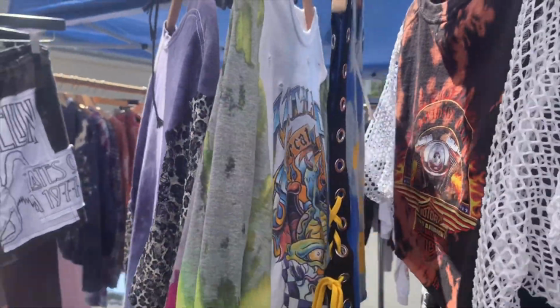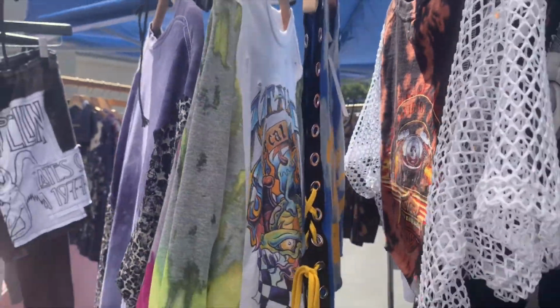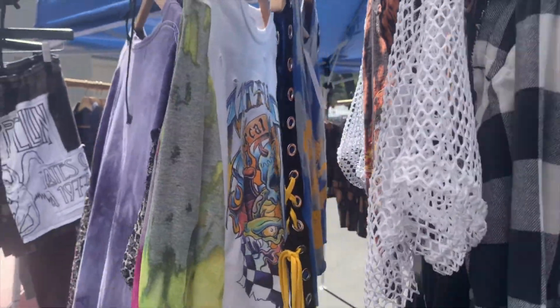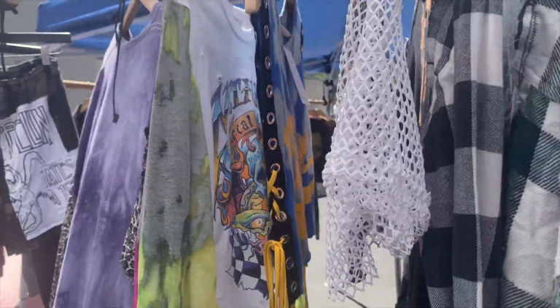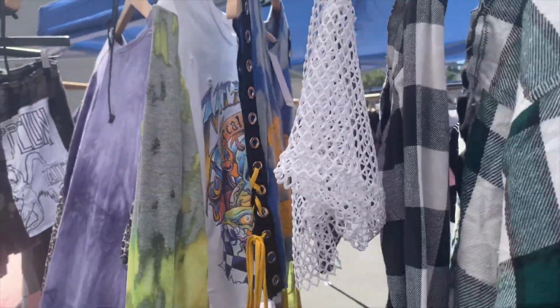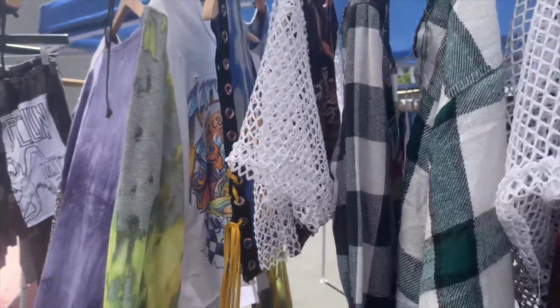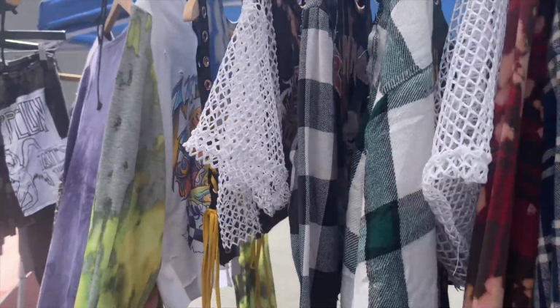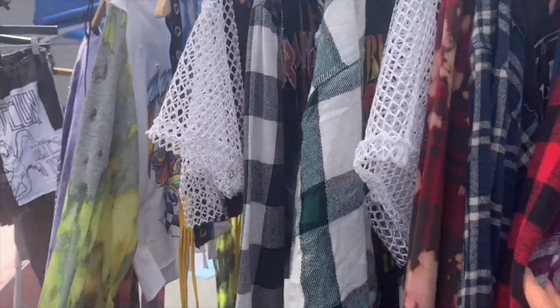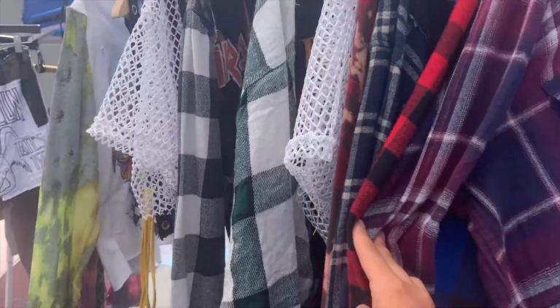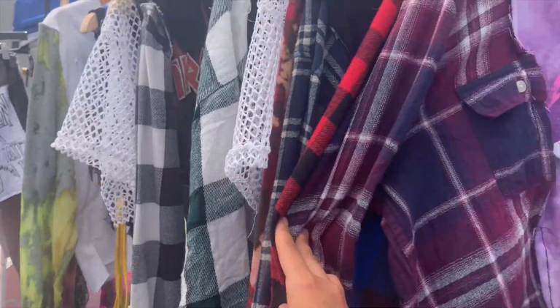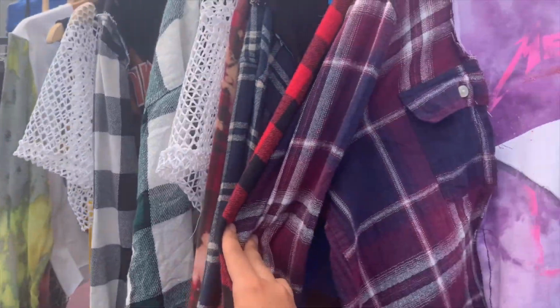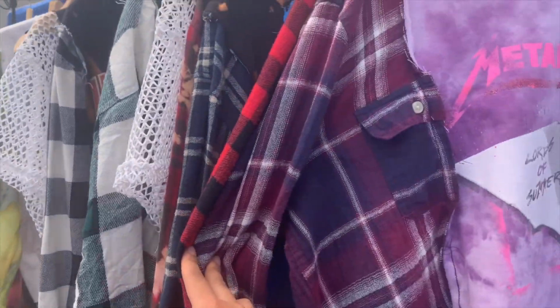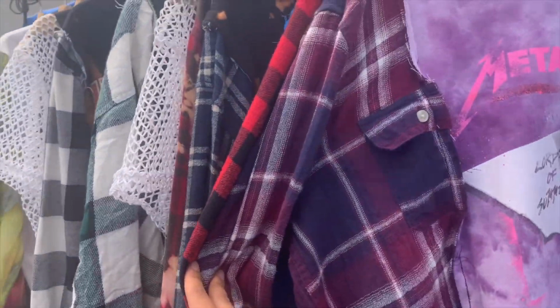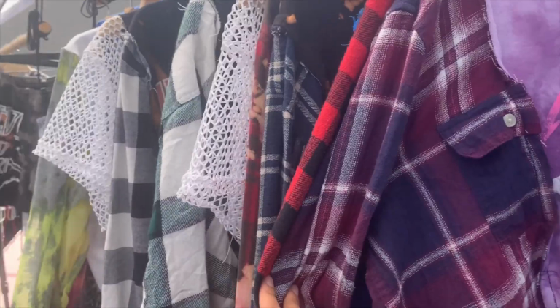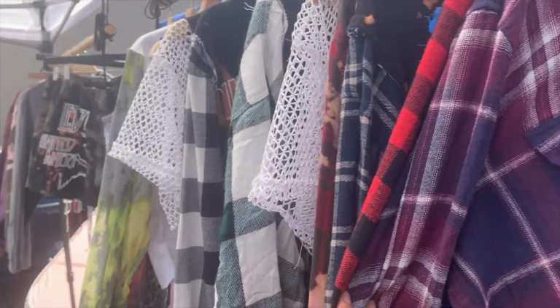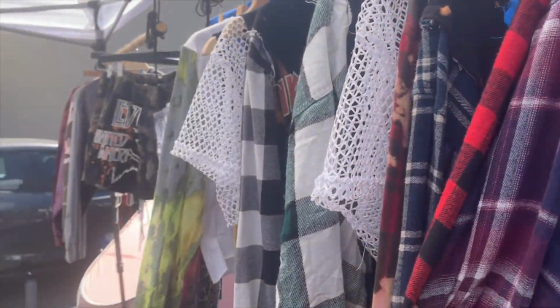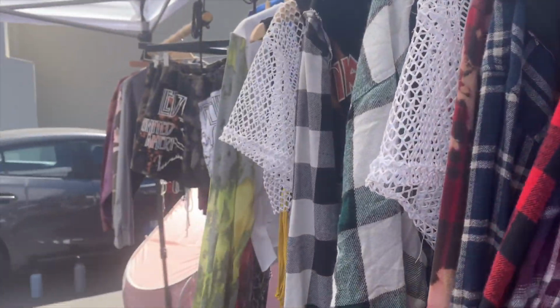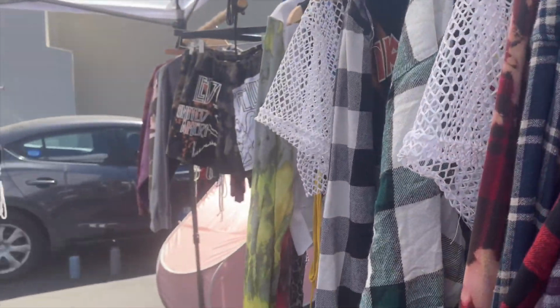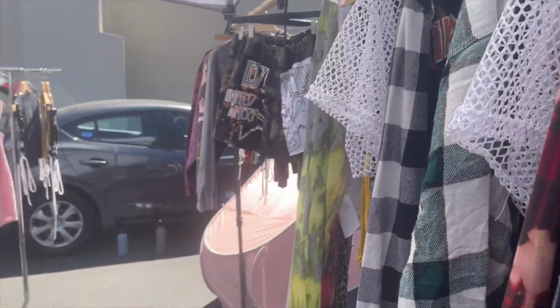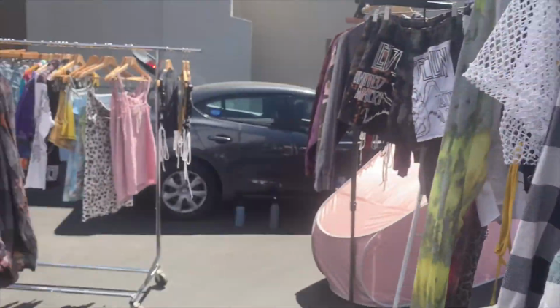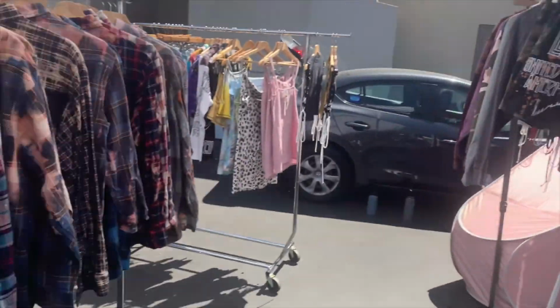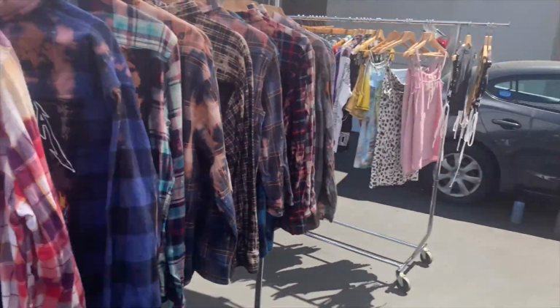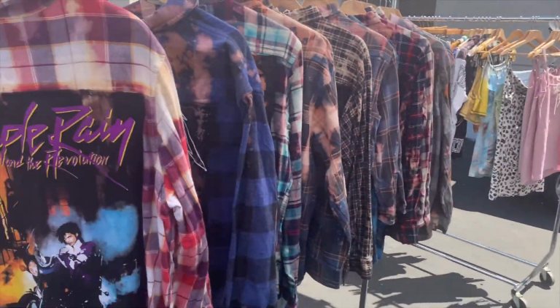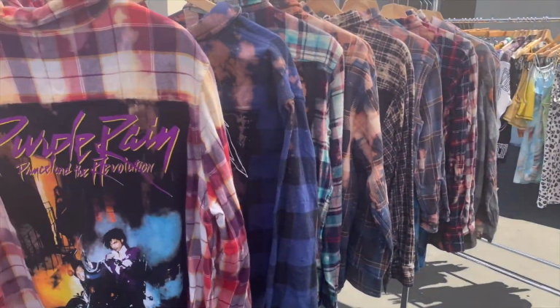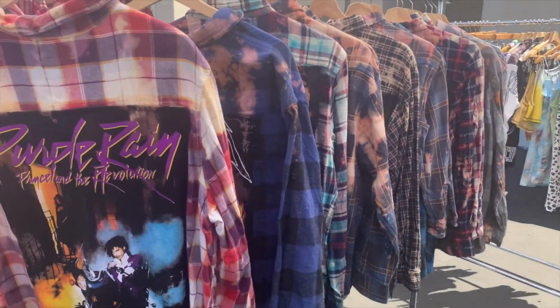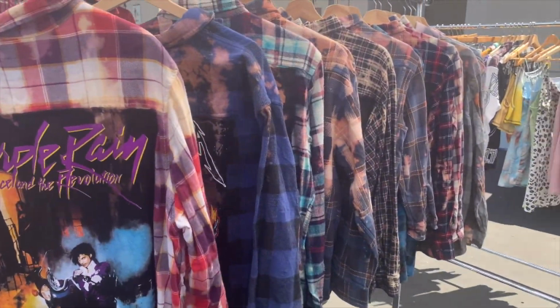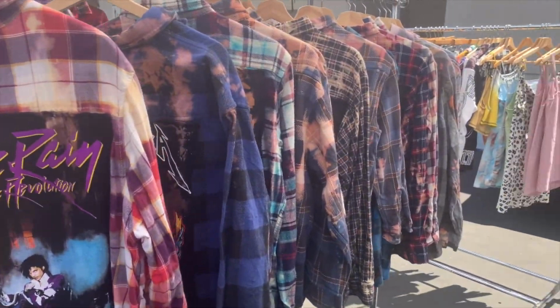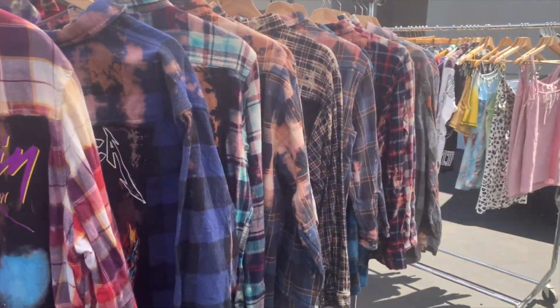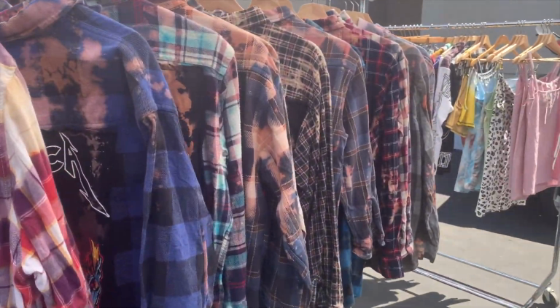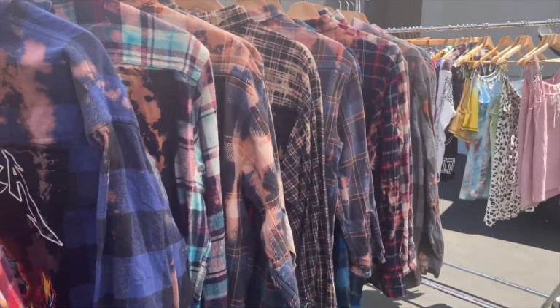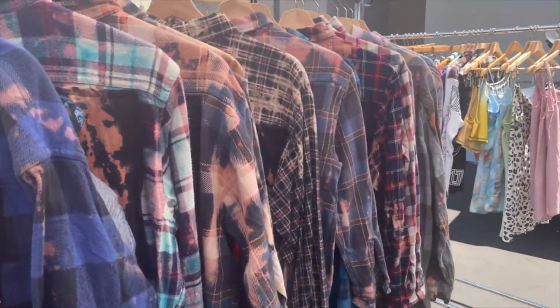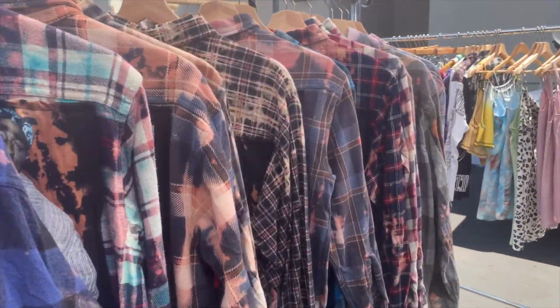We also have some other custom shirts in this tent over here. Today was a really great day.